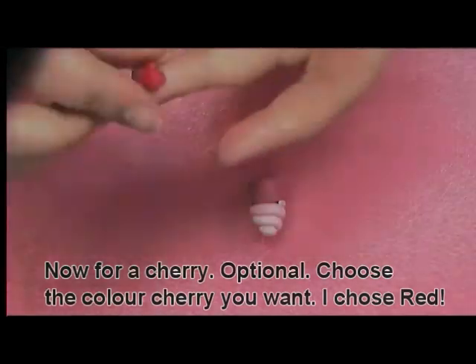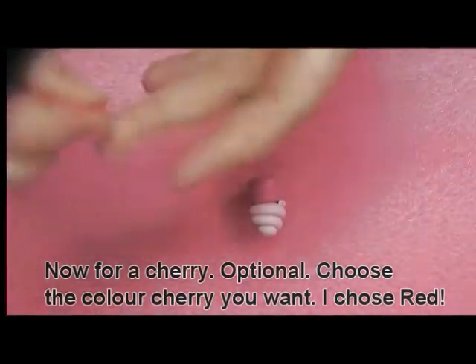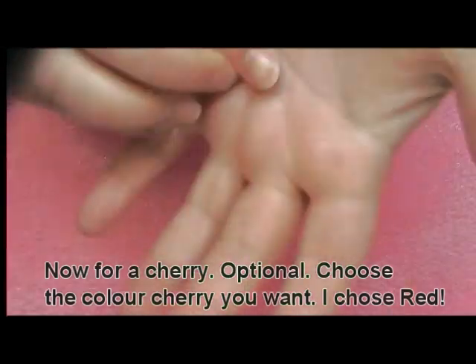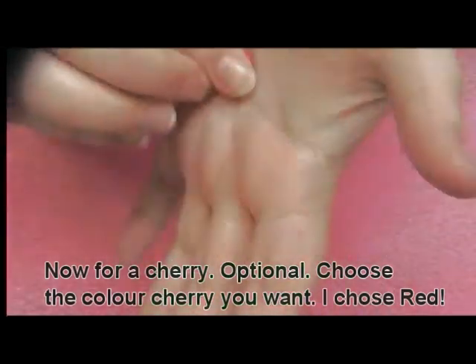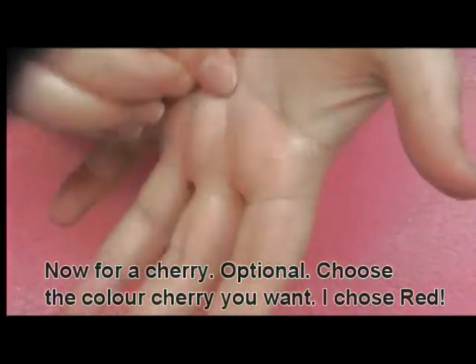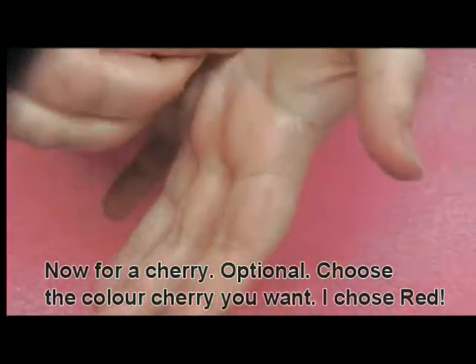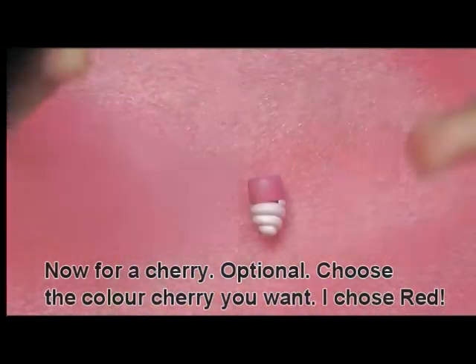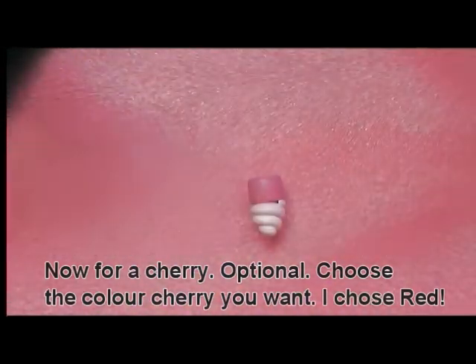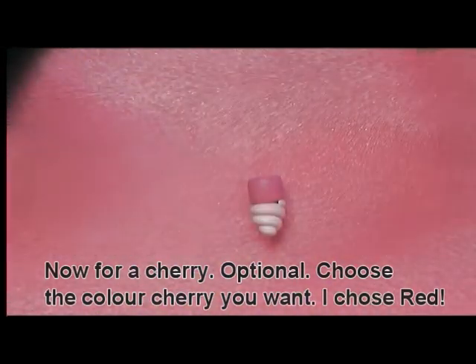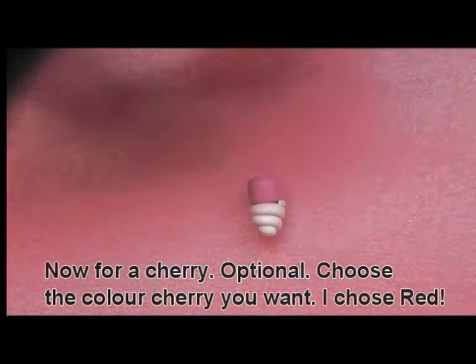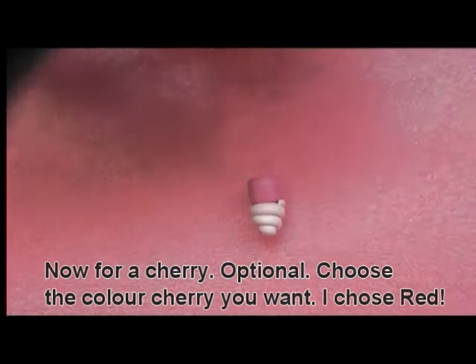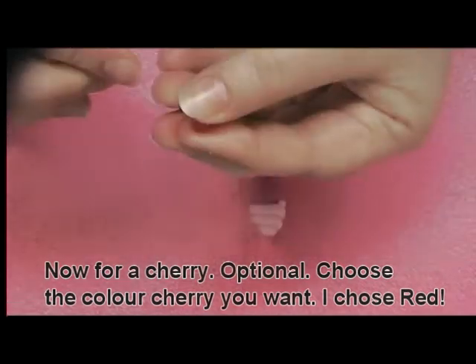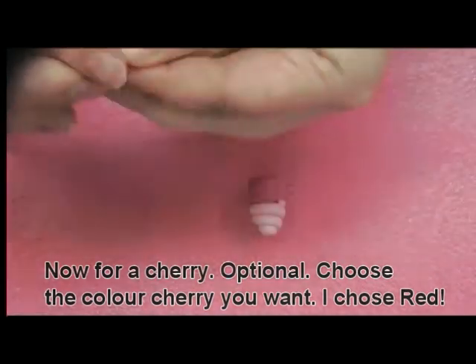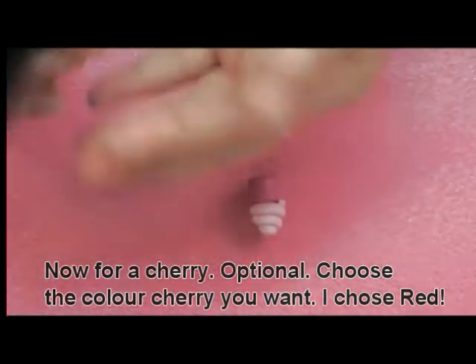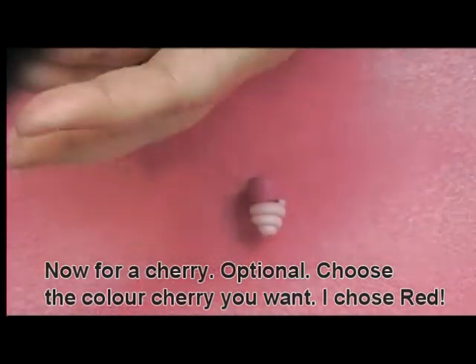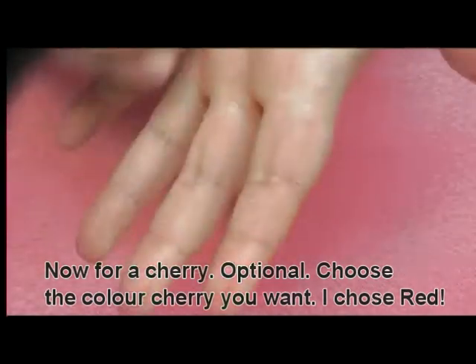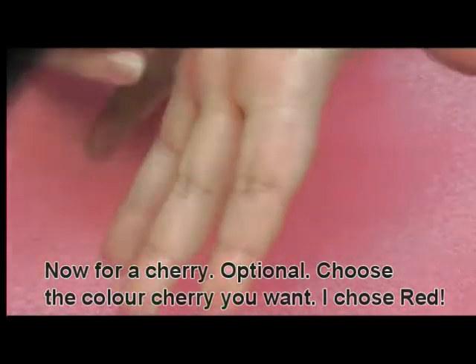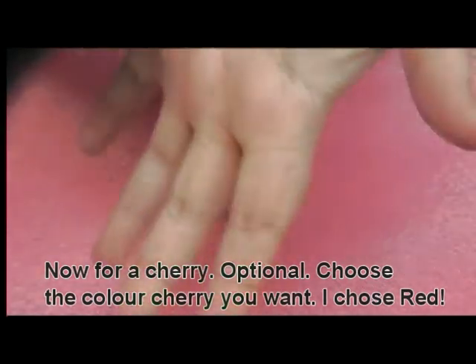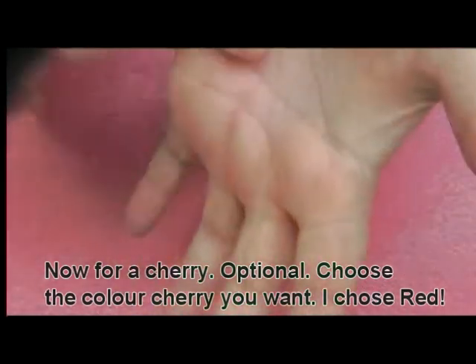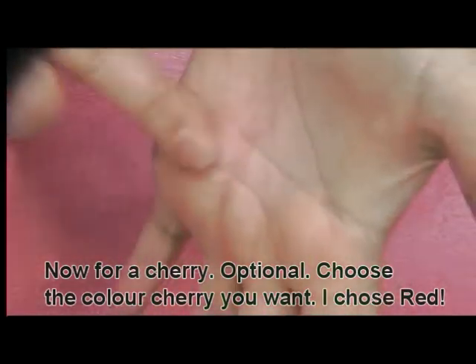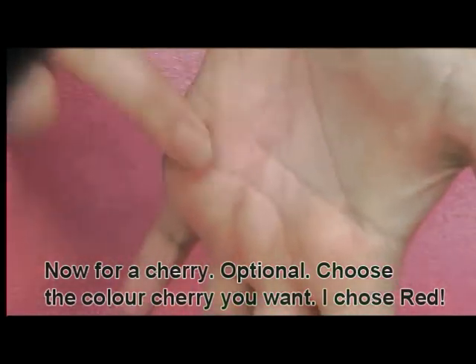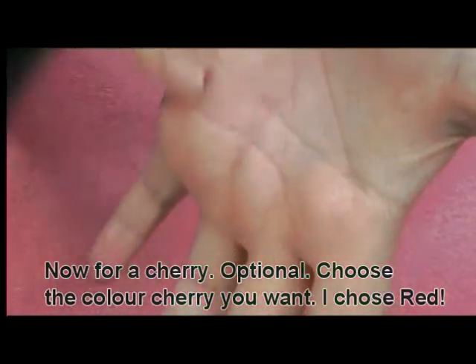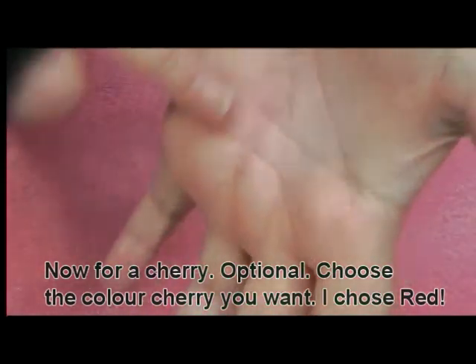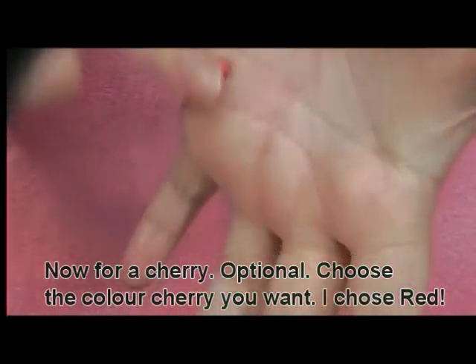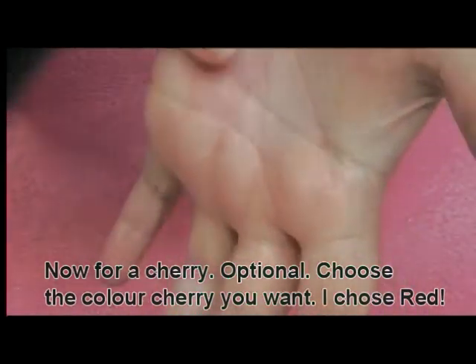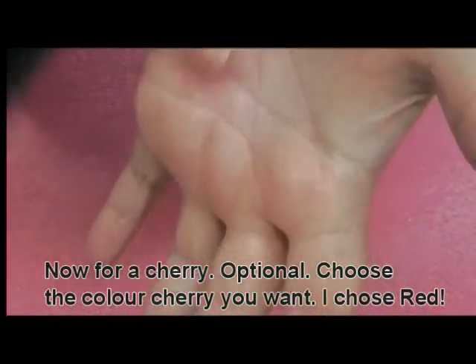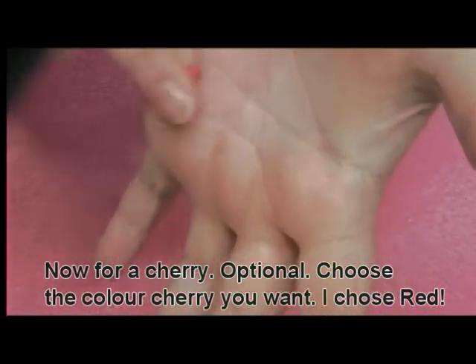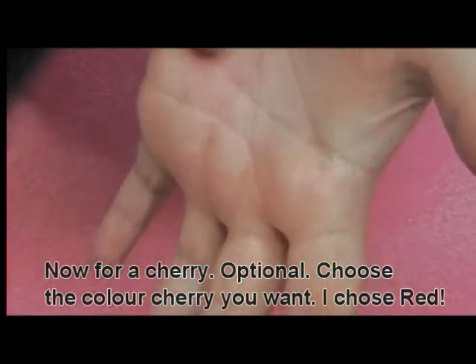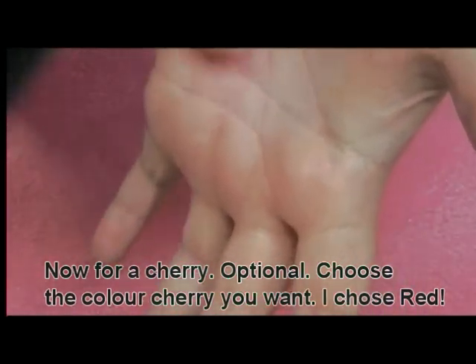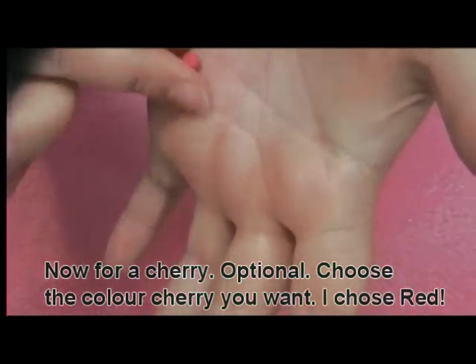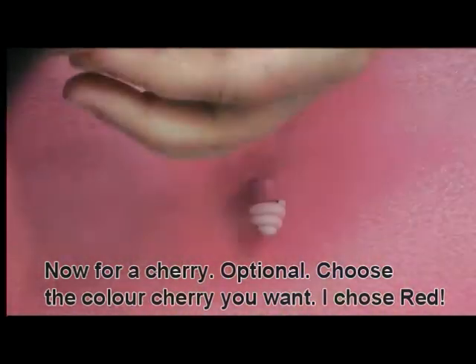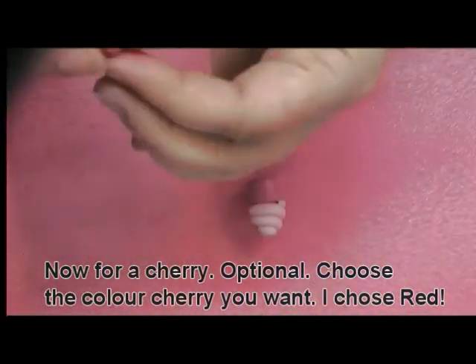Next, choose a colour for the cherry of your cupcake. This is completely optional. I have chosen red.